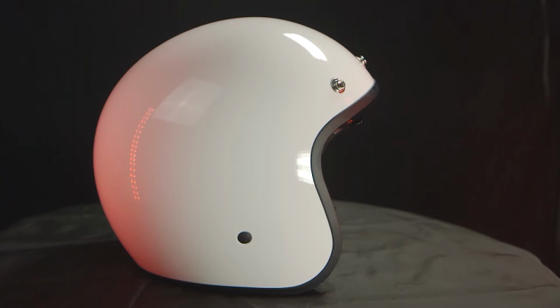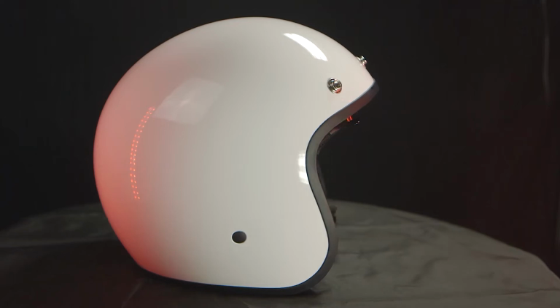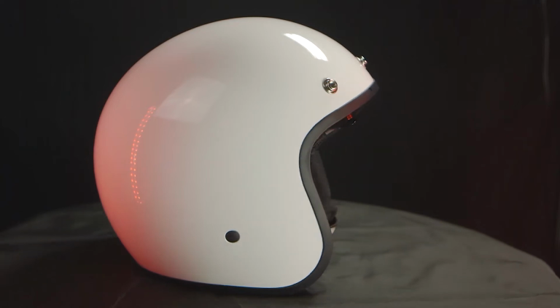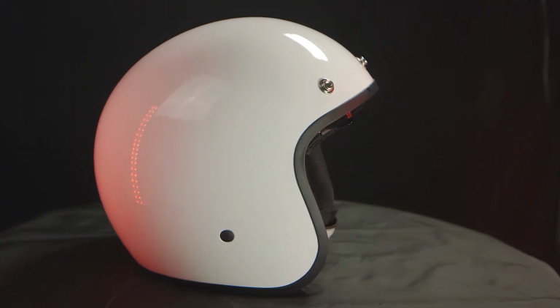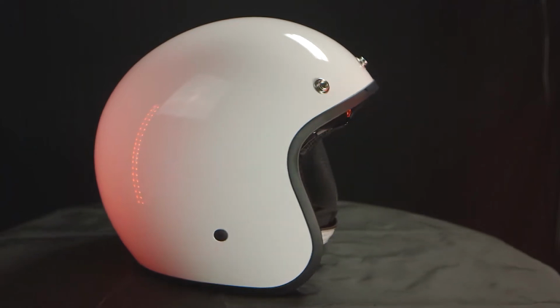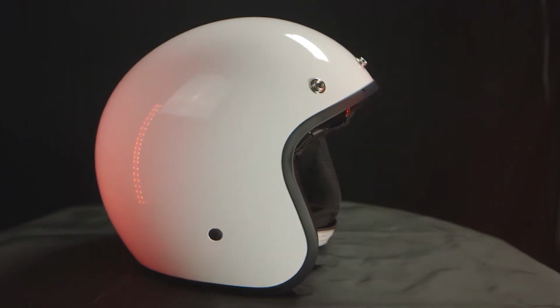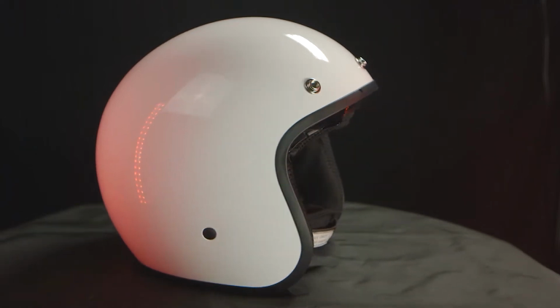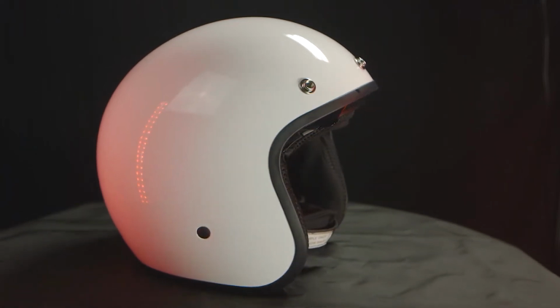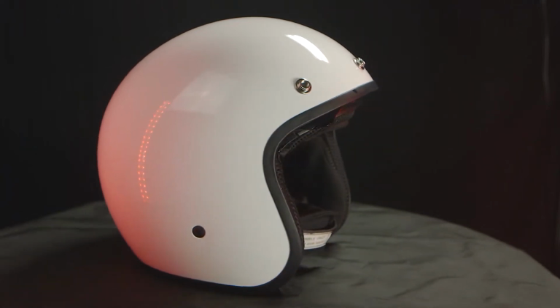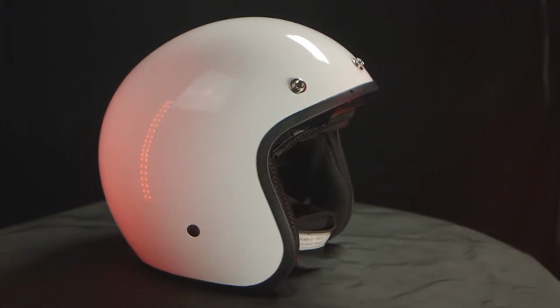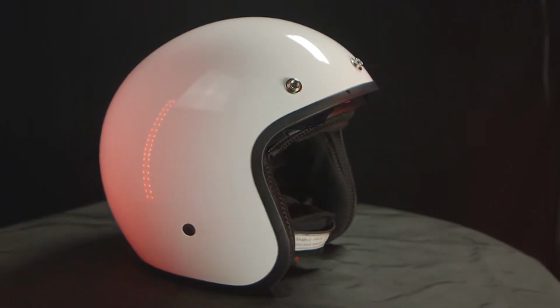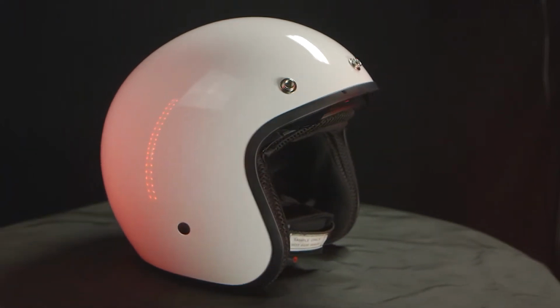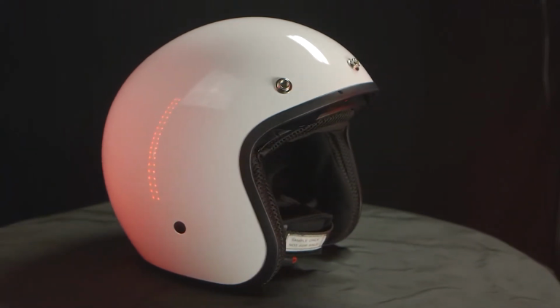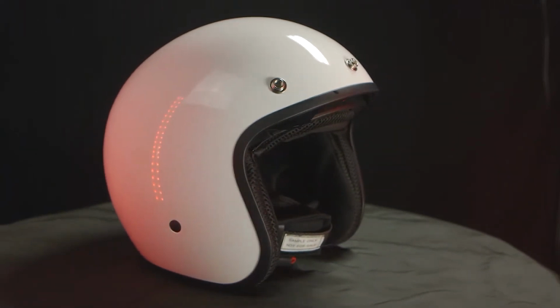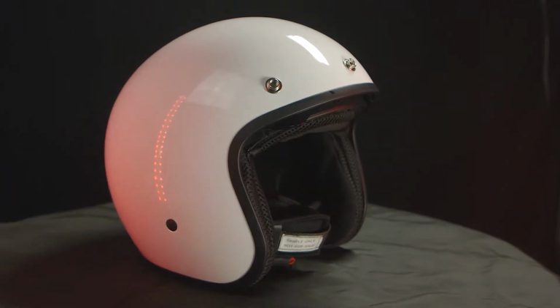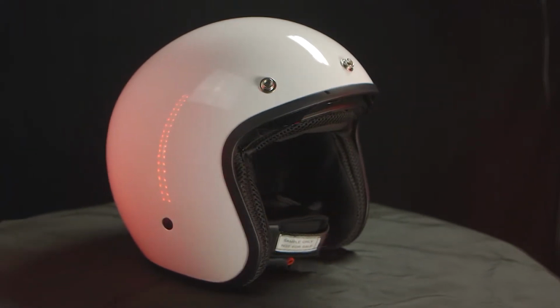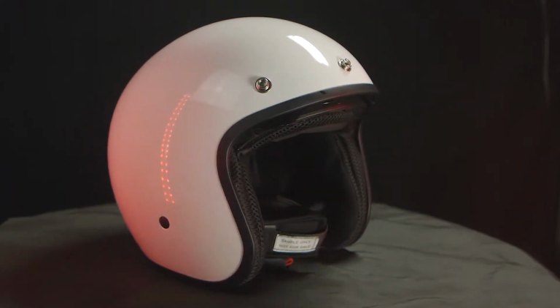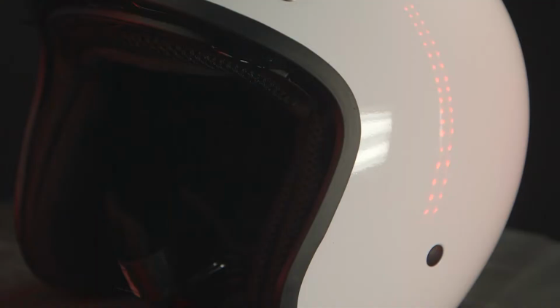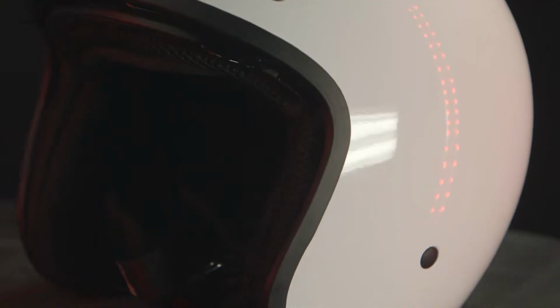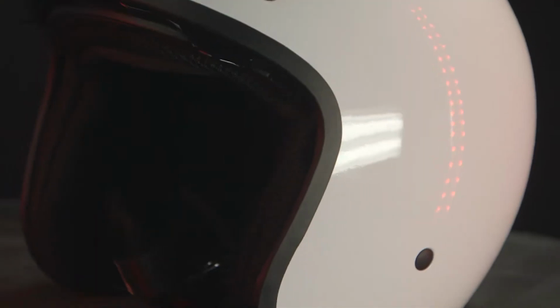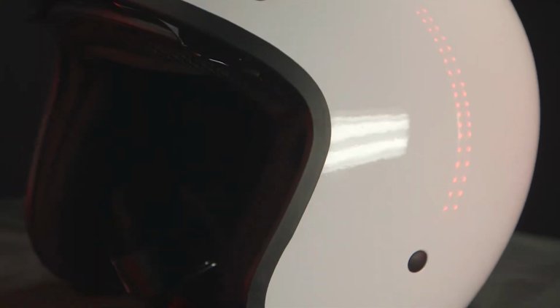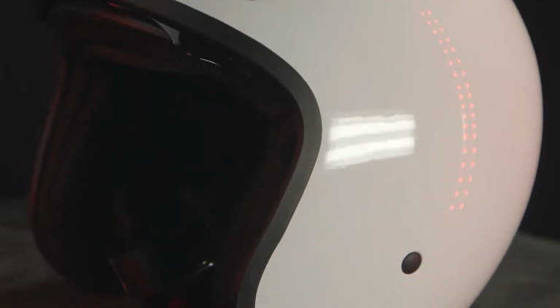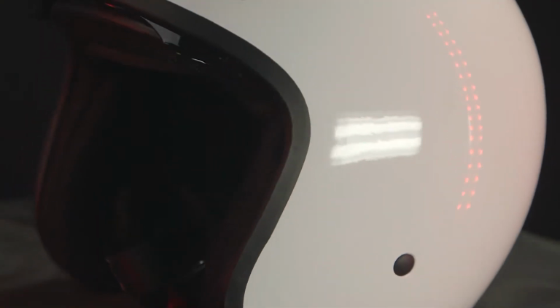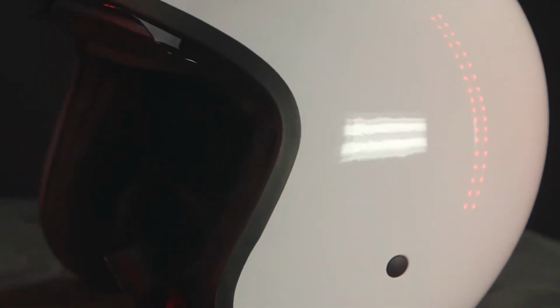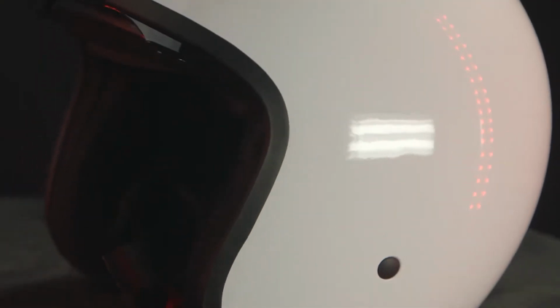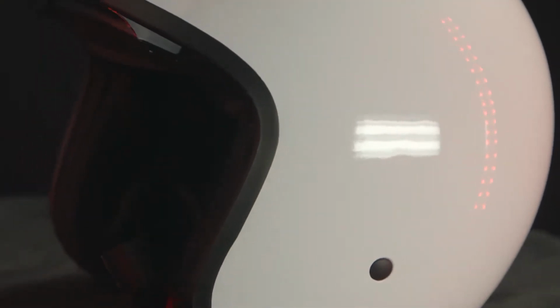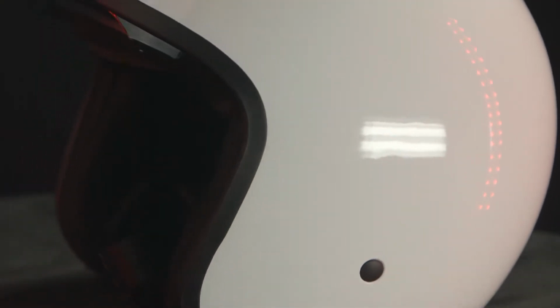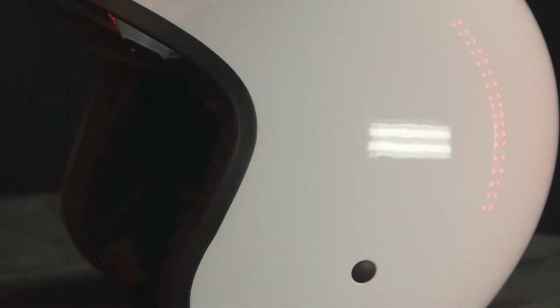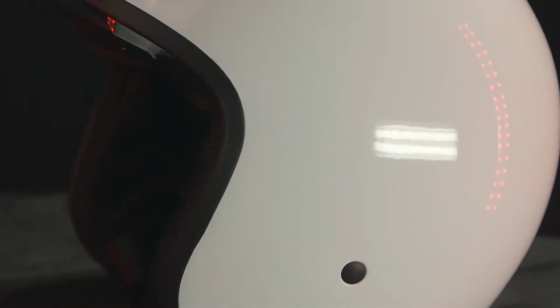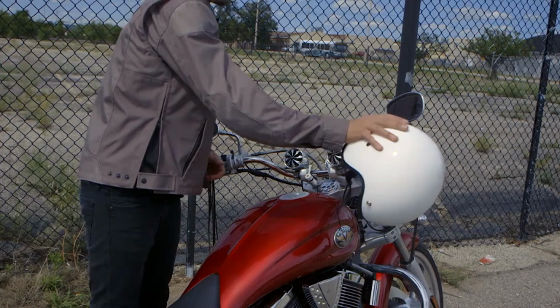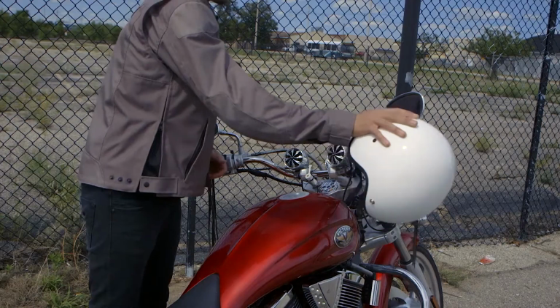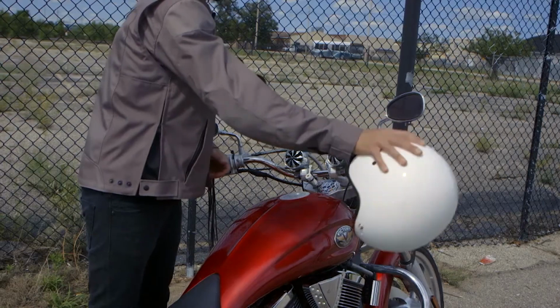The Saturn helmet has been around for a while, and new for this year we are adding a gloss white colorway.